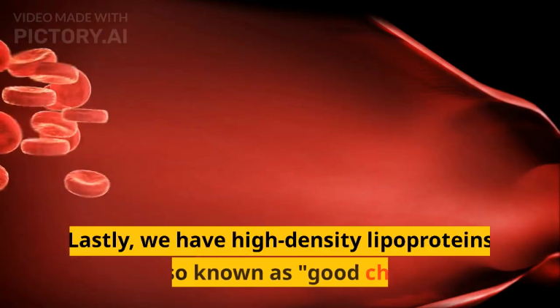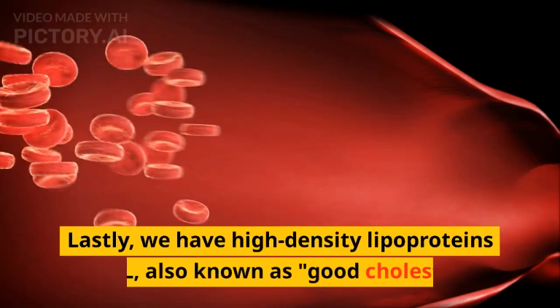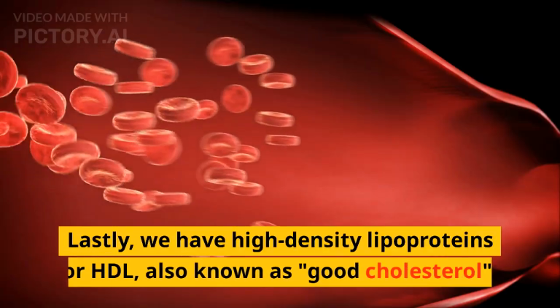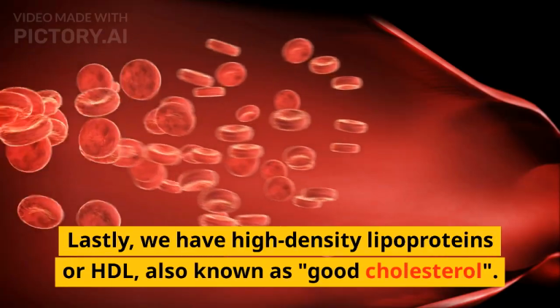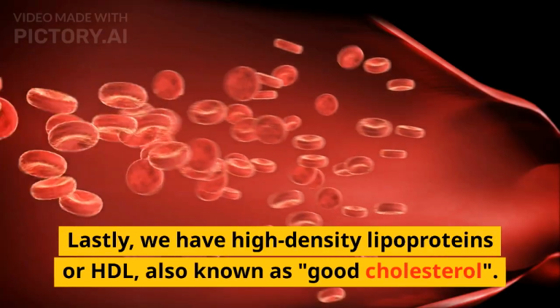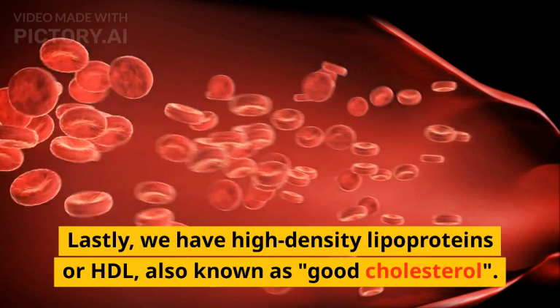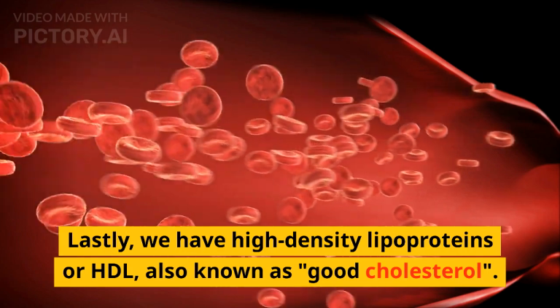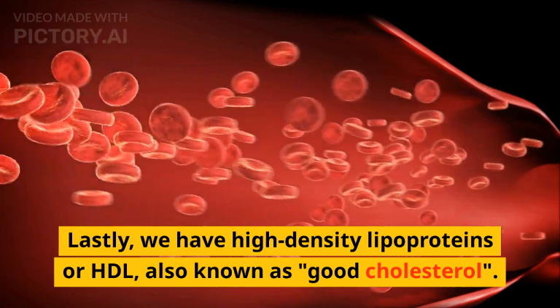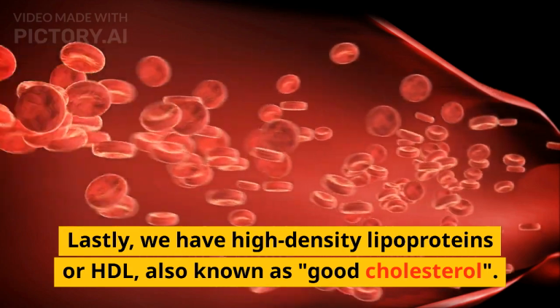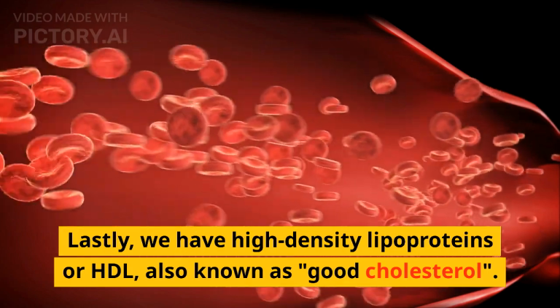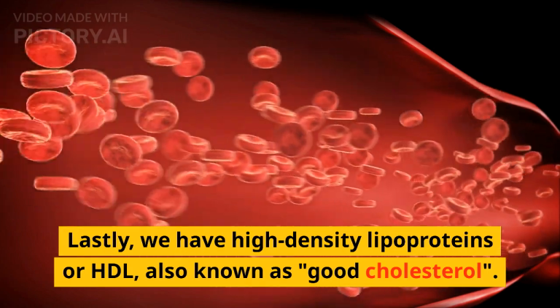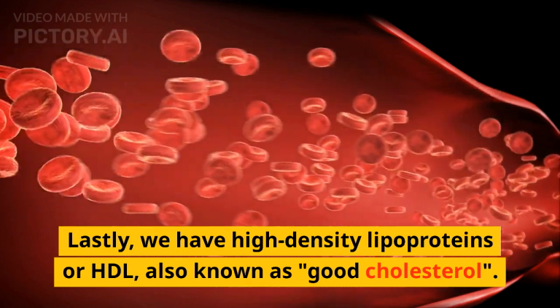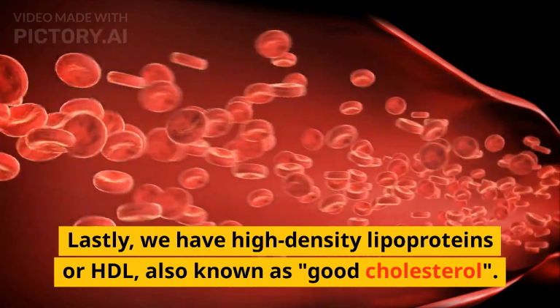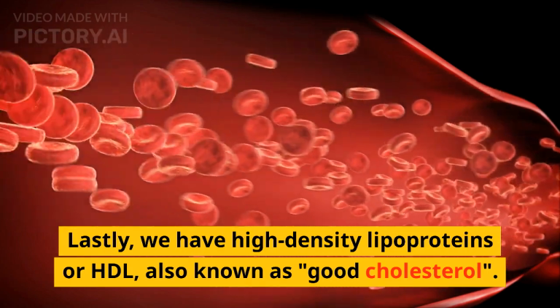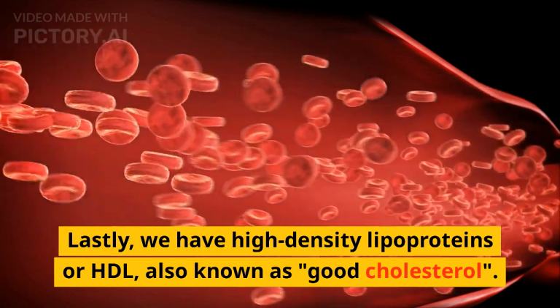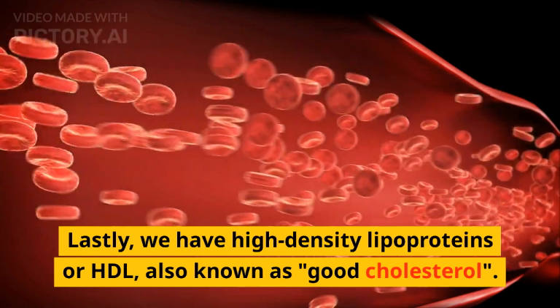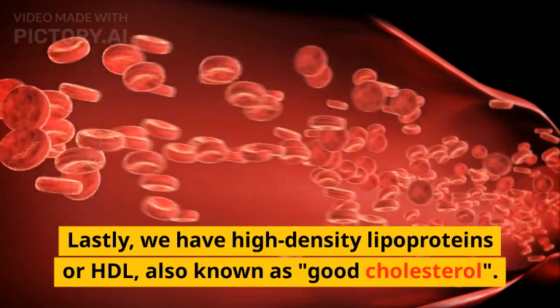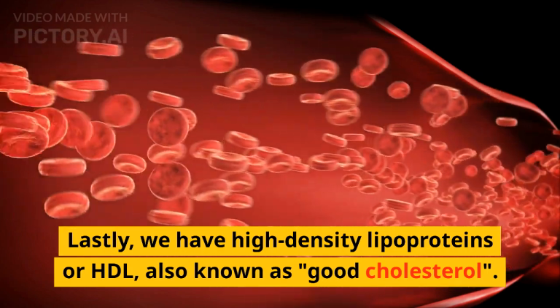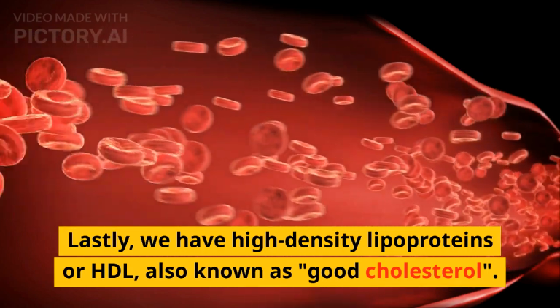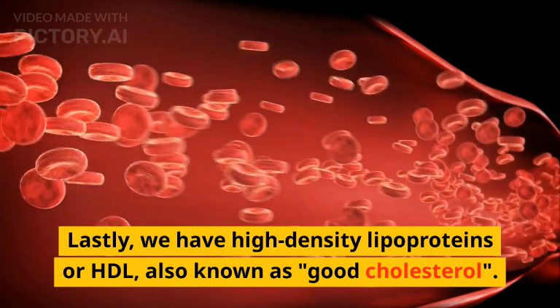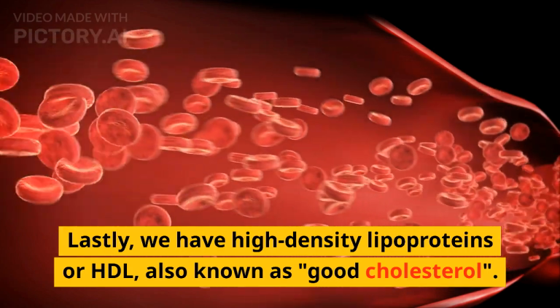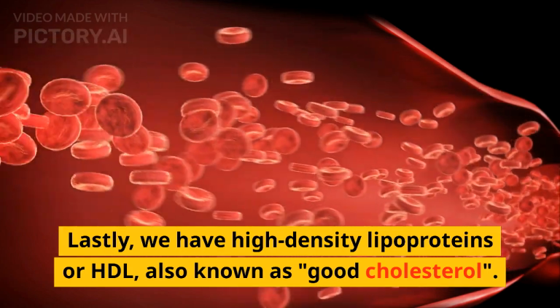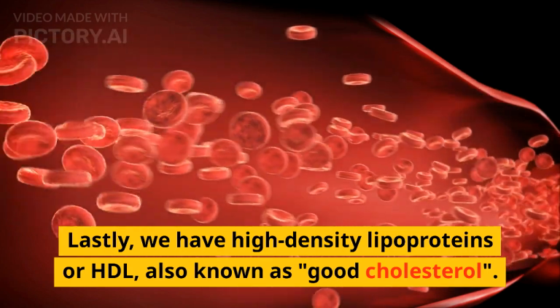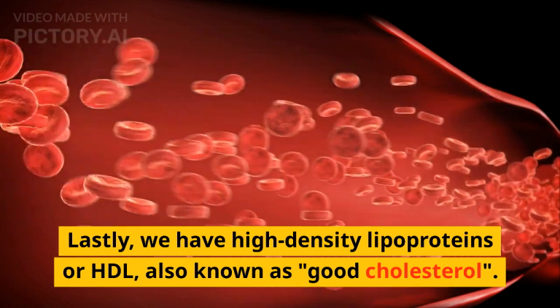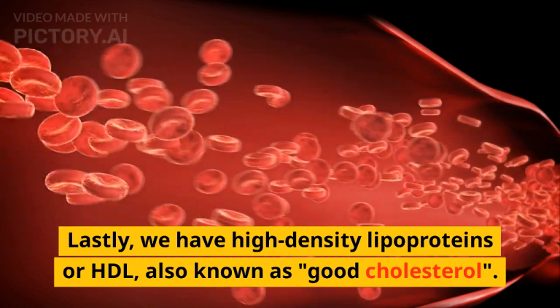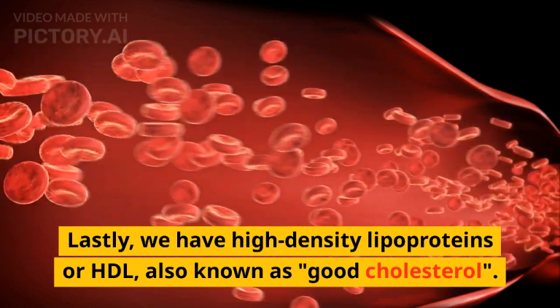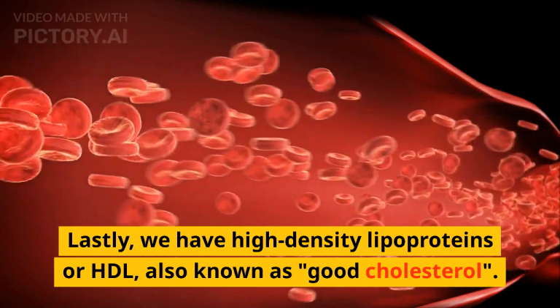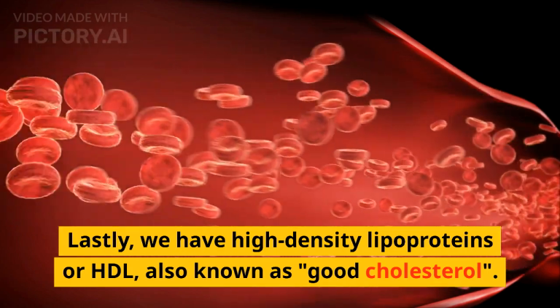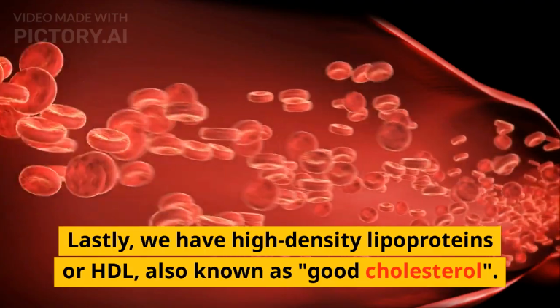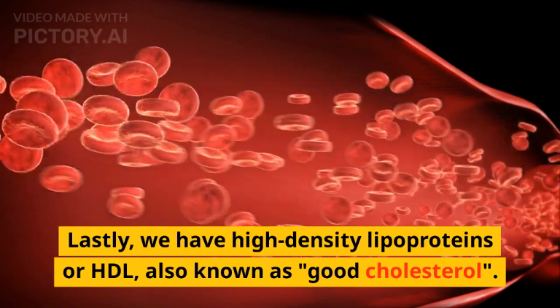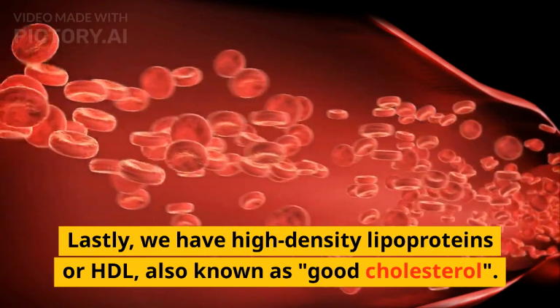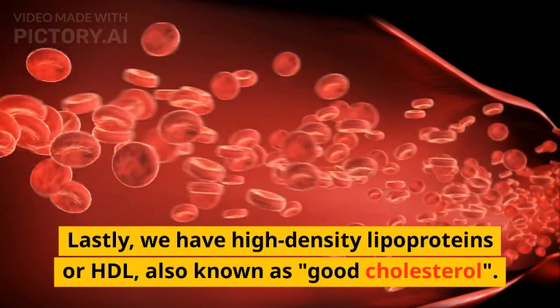Lastly, we have High Density Lipoproteins or HDL, also known as Good Cholesterol.